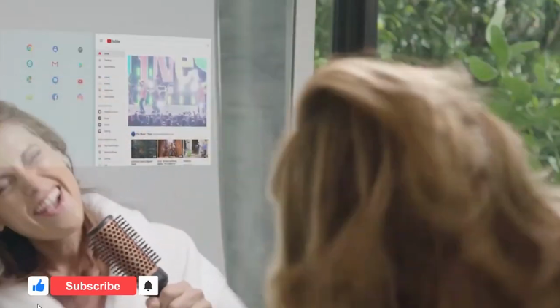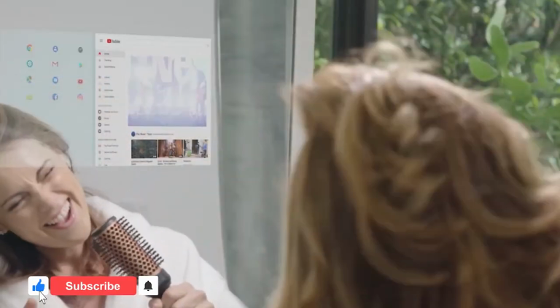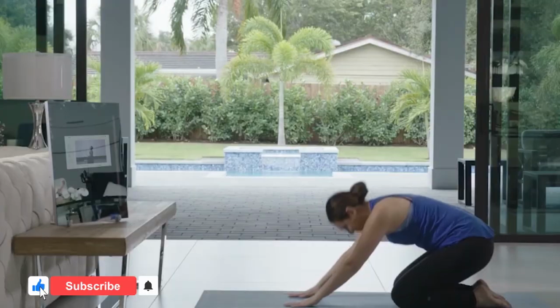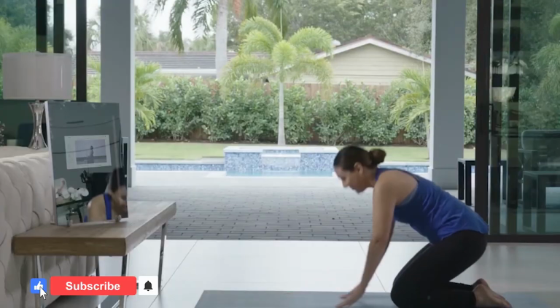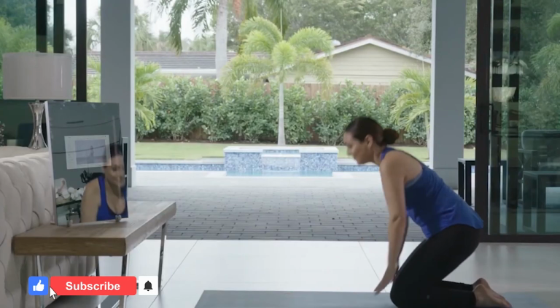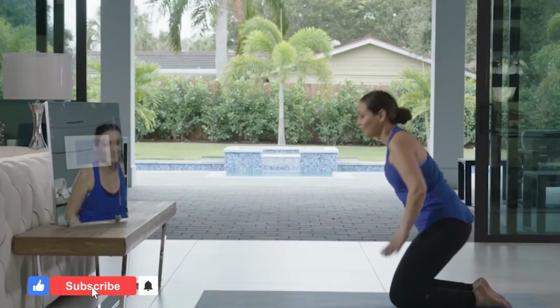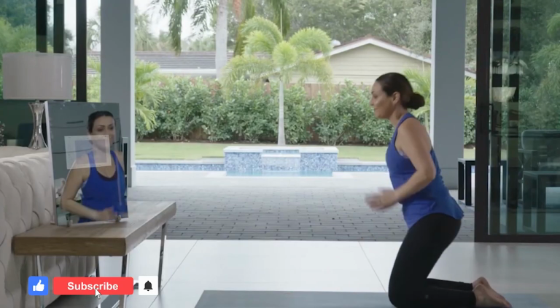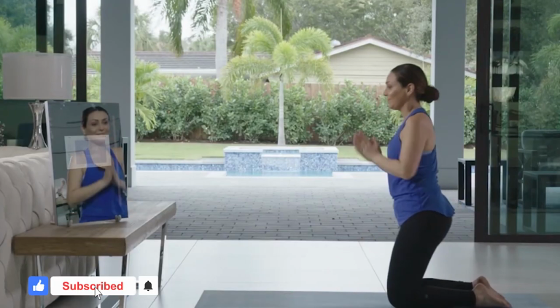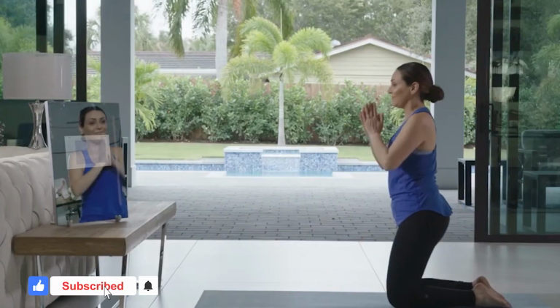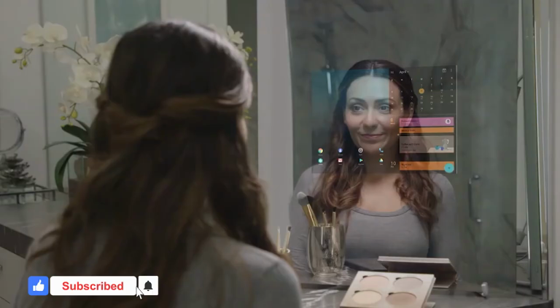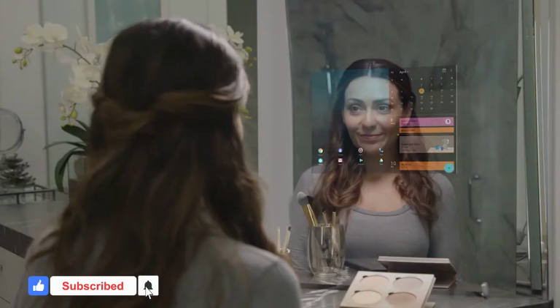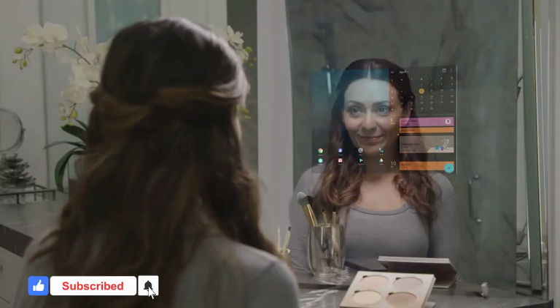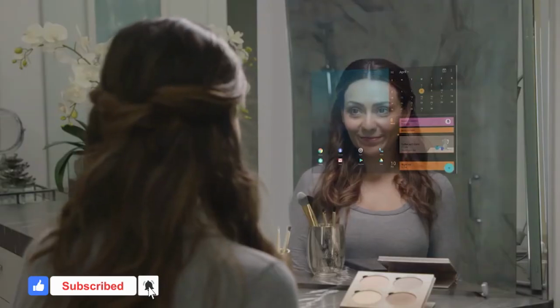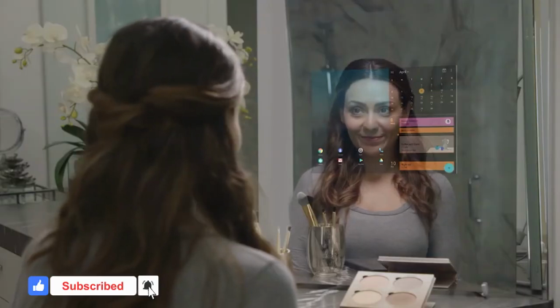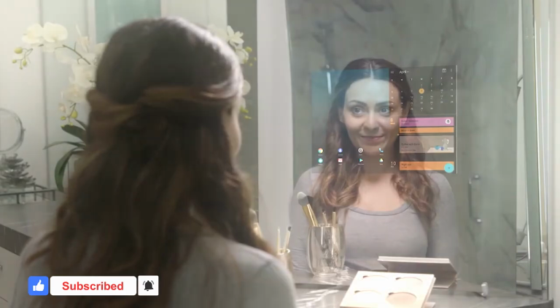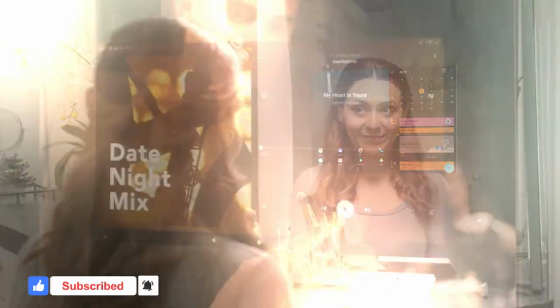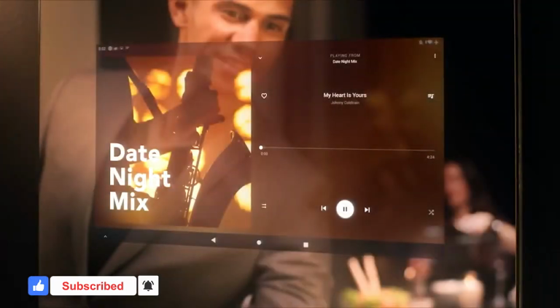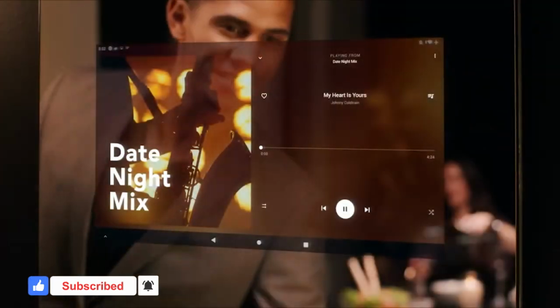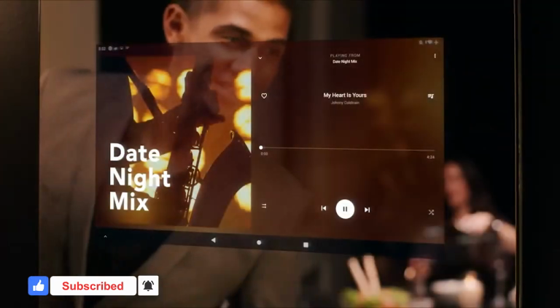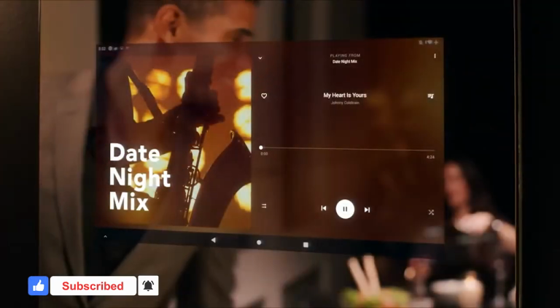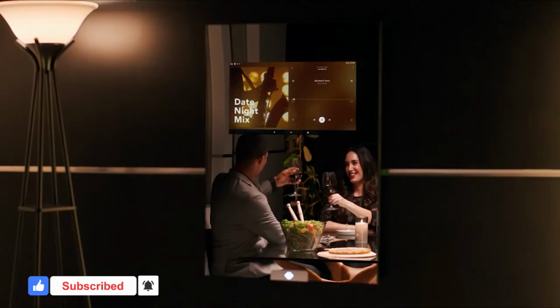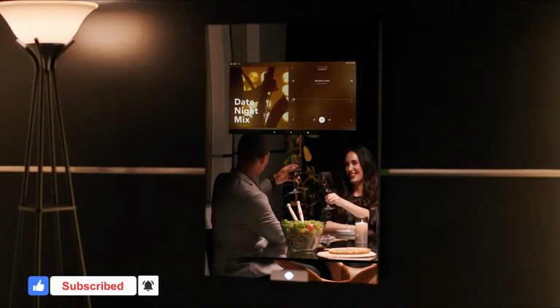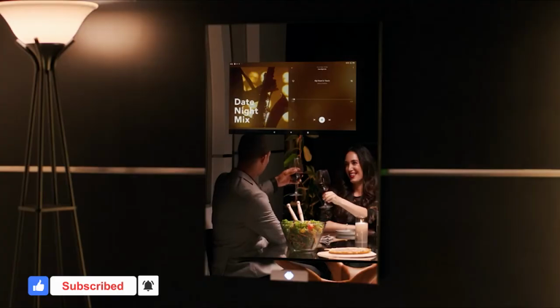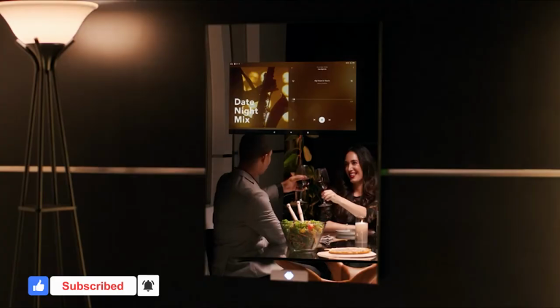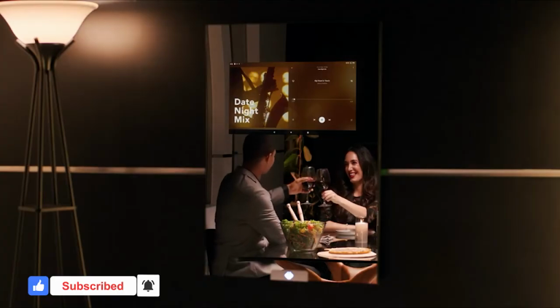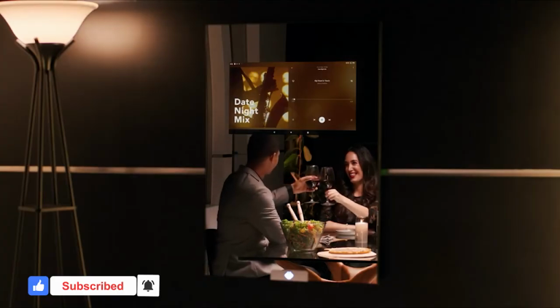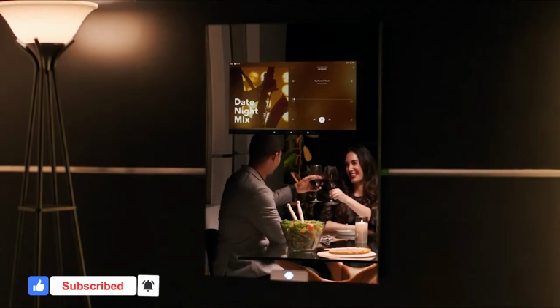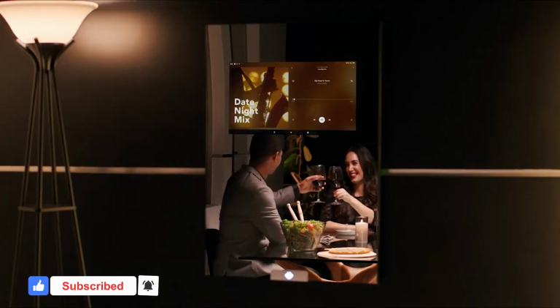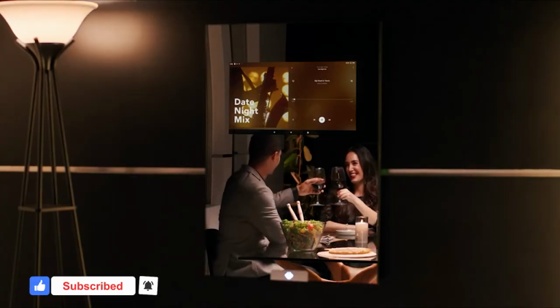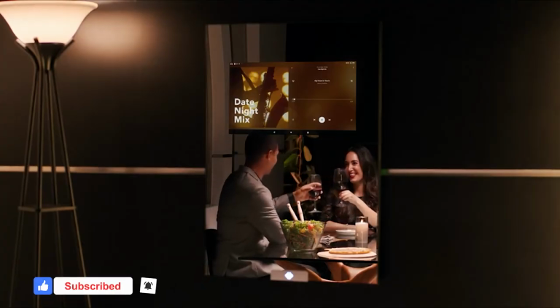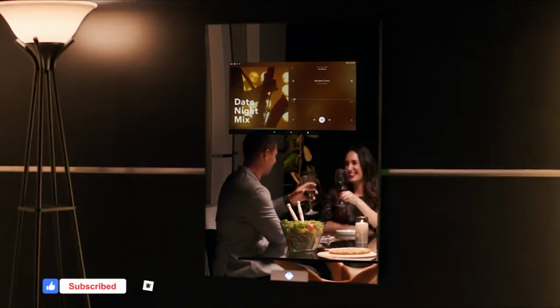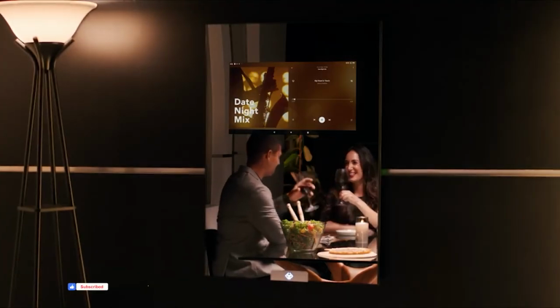With a Capstone Connected Smart Mirror, you can adjust the lighting, set the thermostat, or even order your morning coffee, all without lifting a finger.